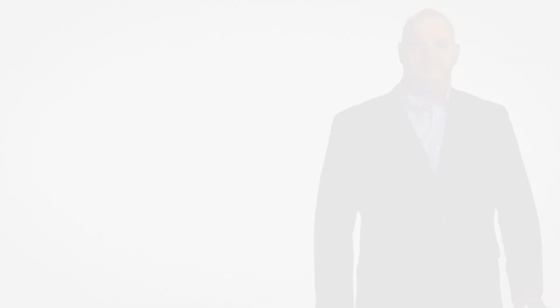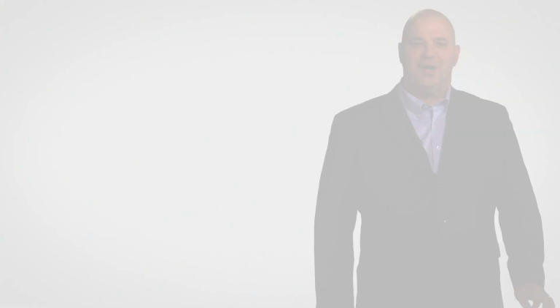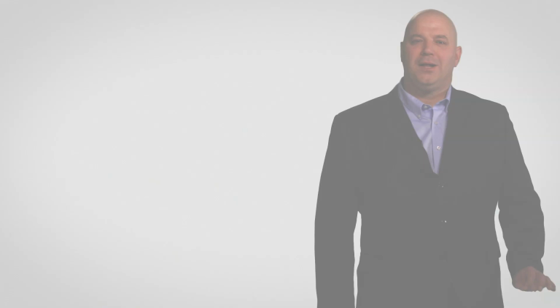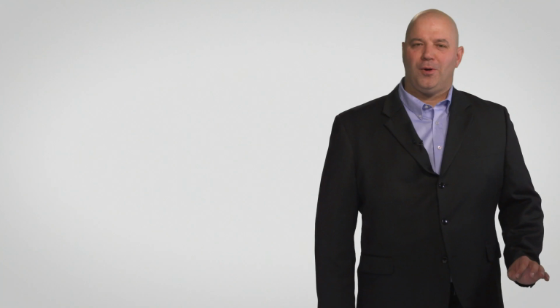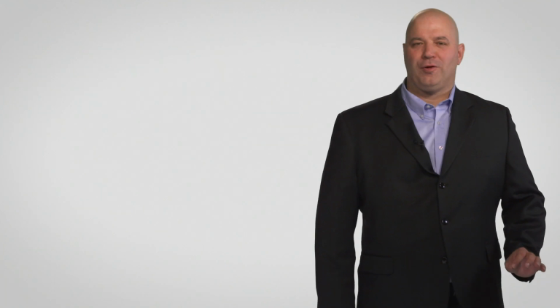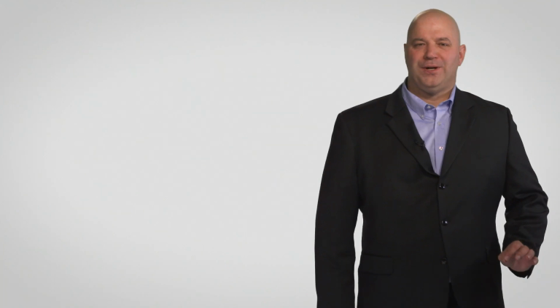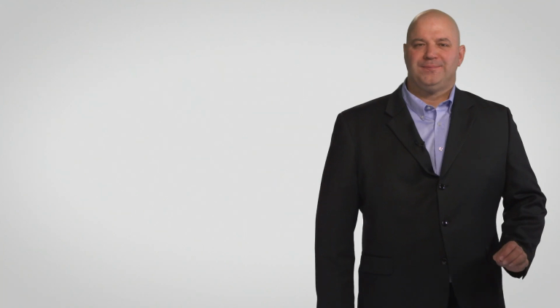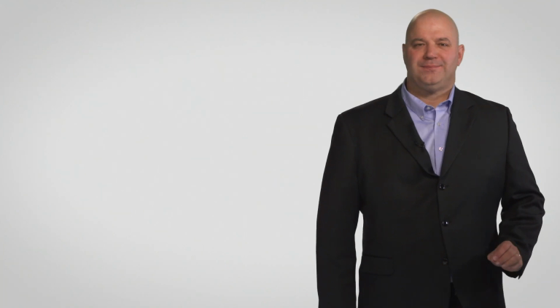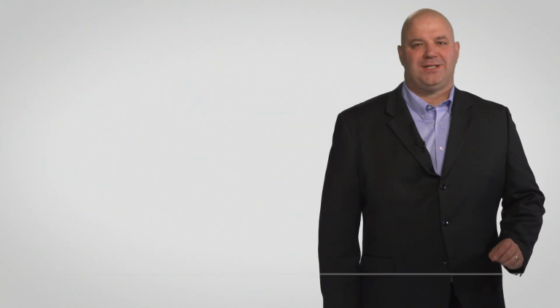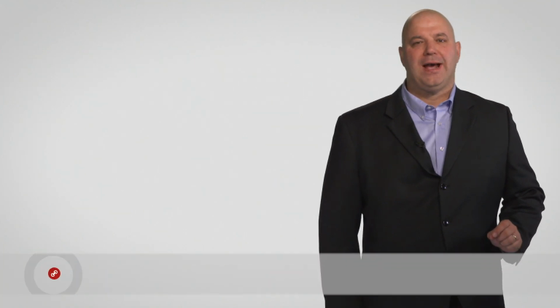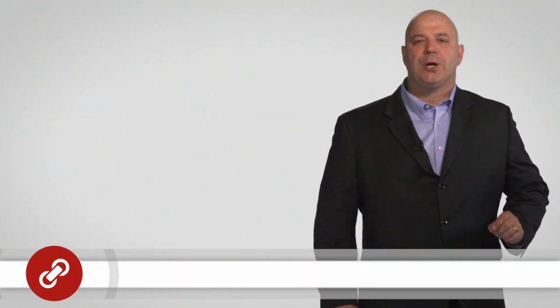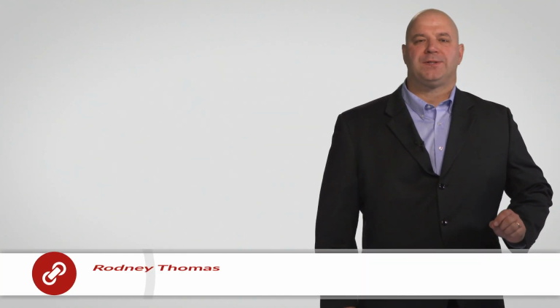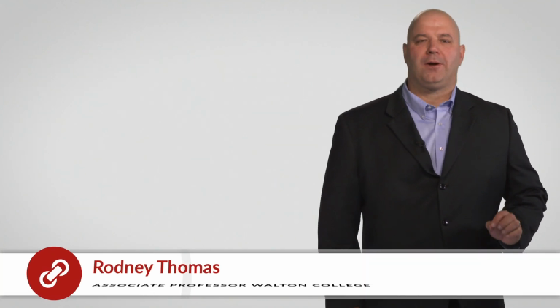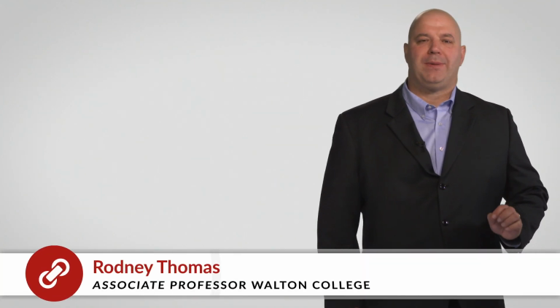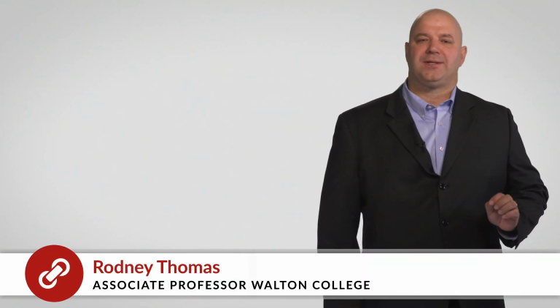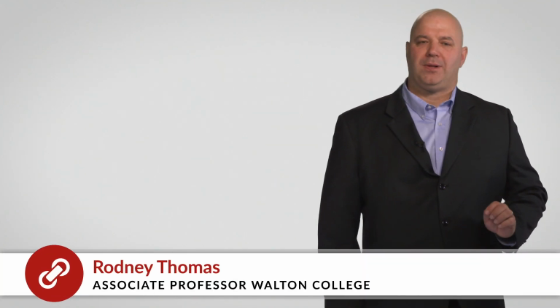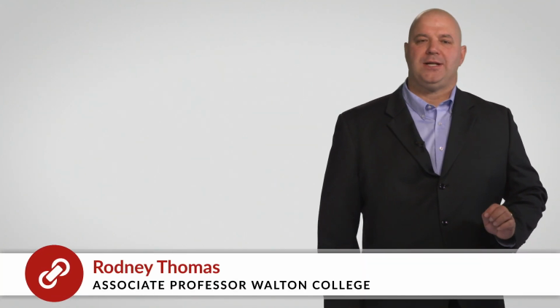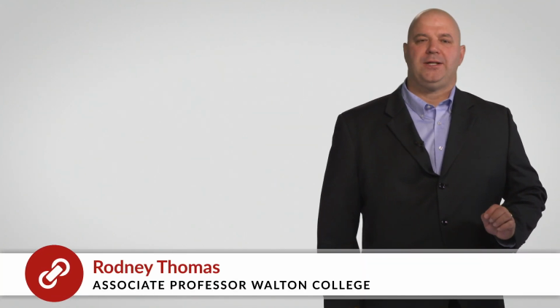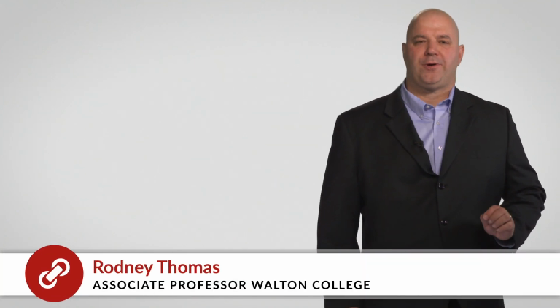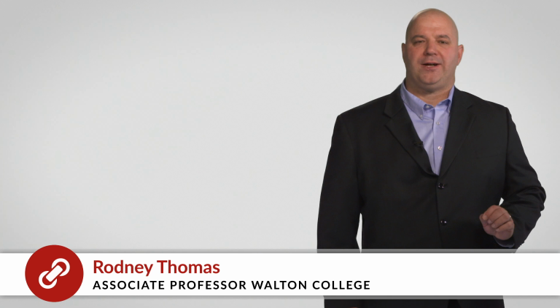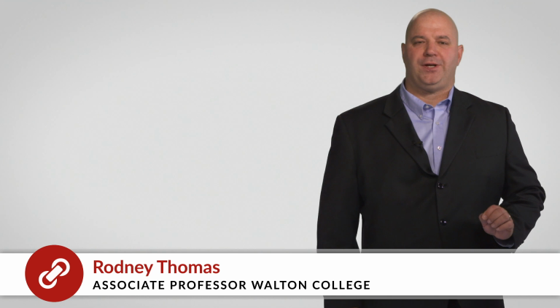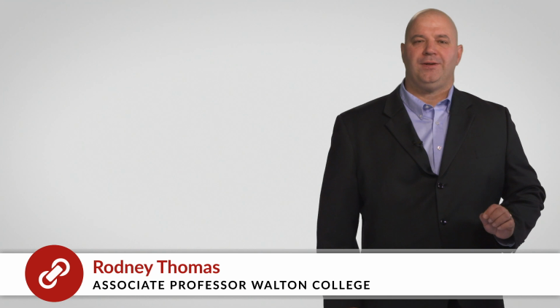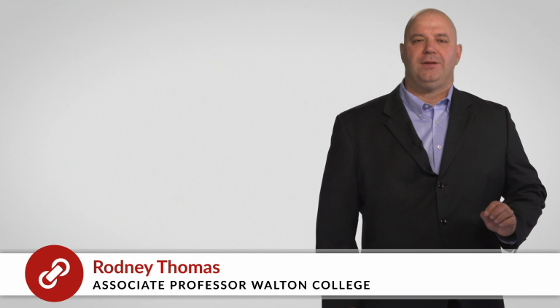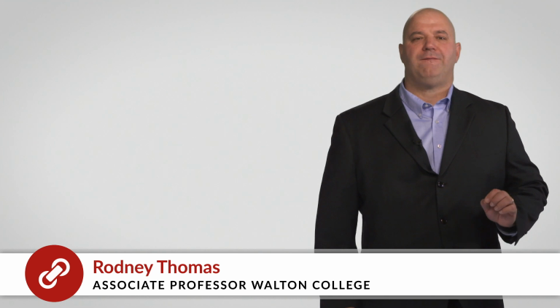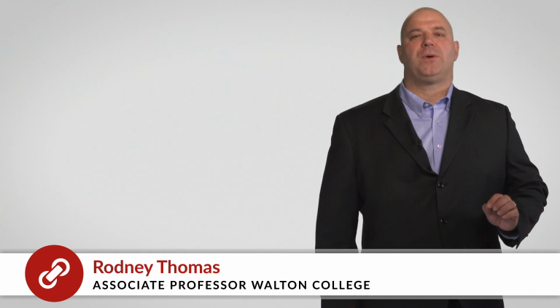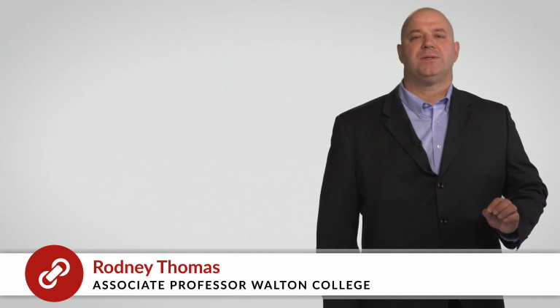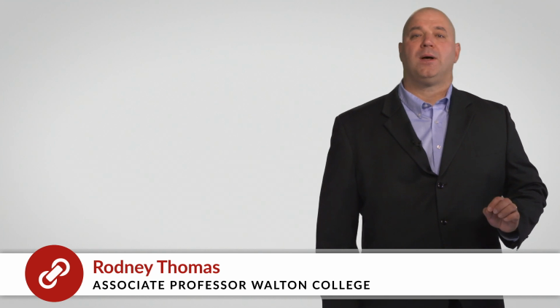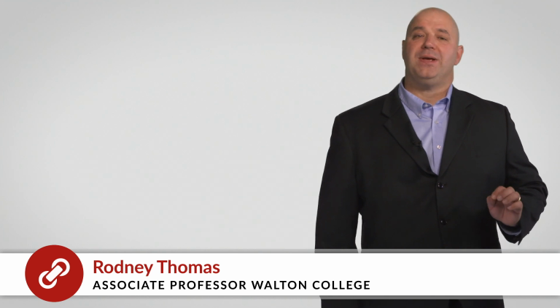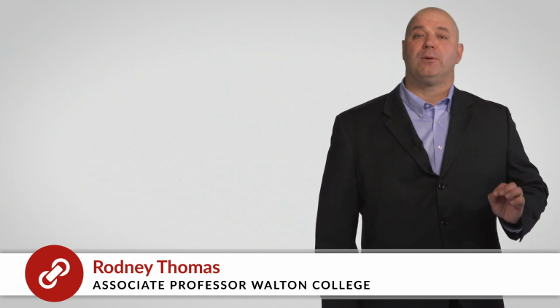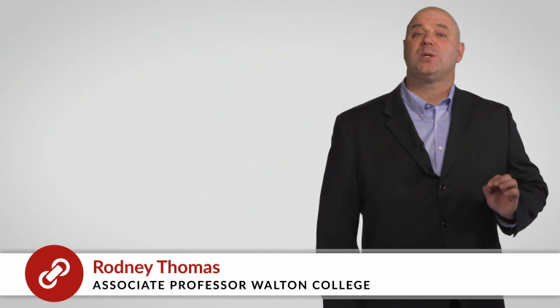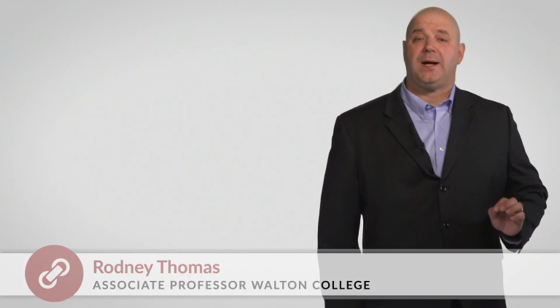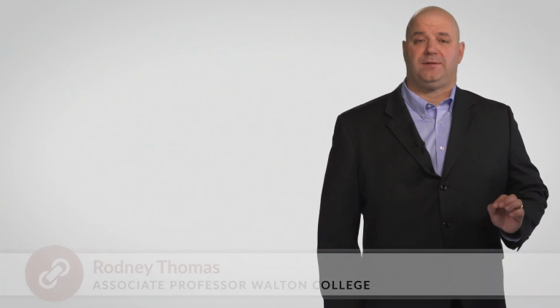Hello everyone. Today we're going to talk about a supply chain strategy that focuses on being responsive.